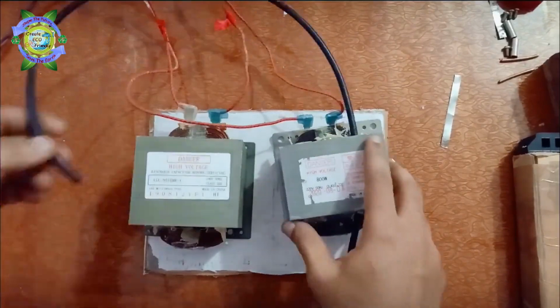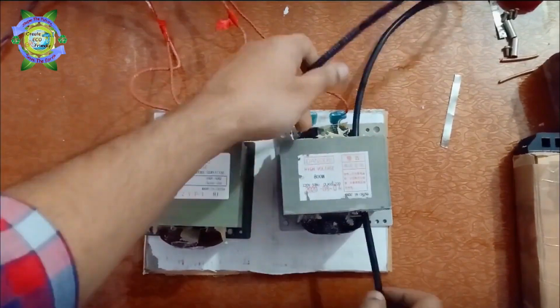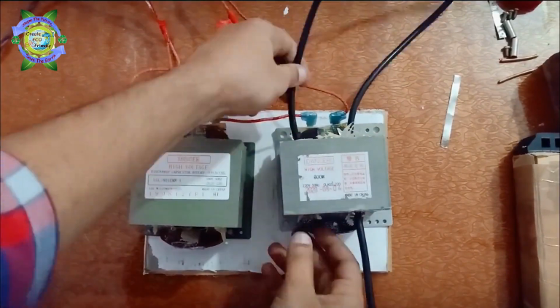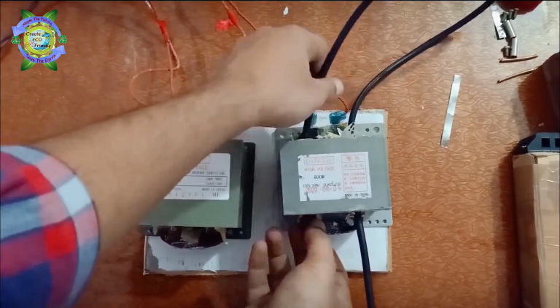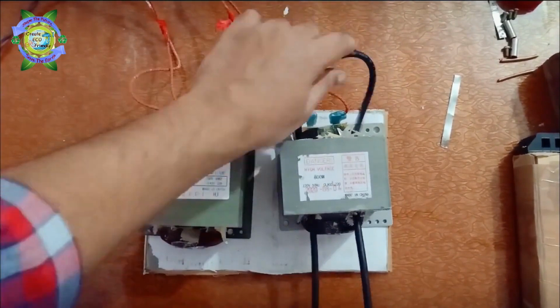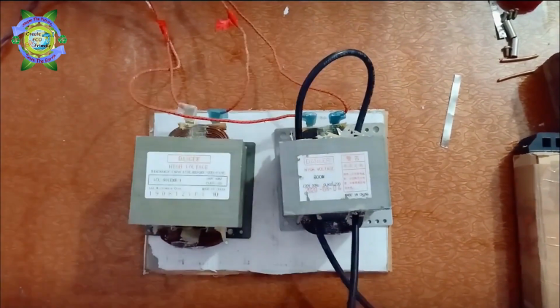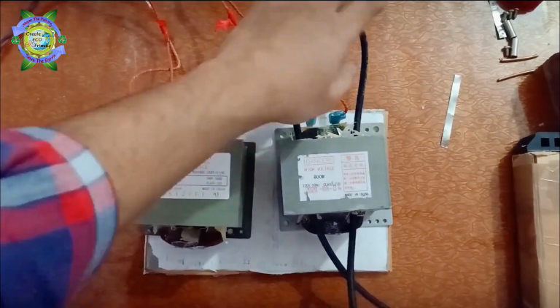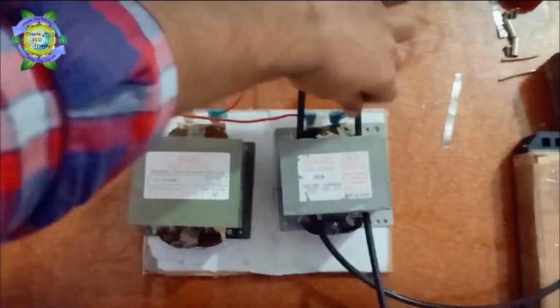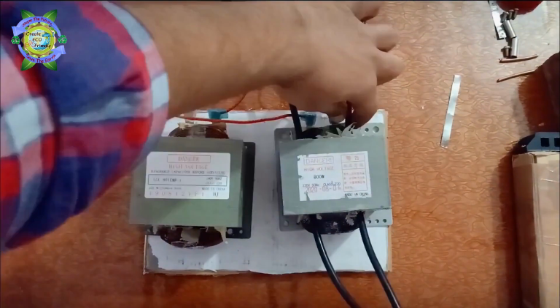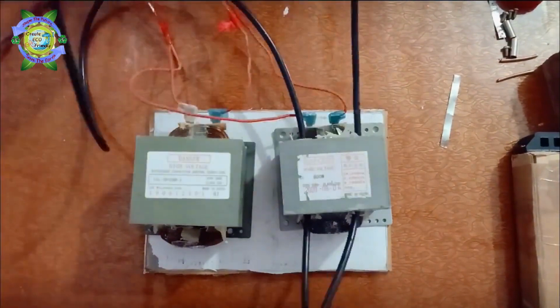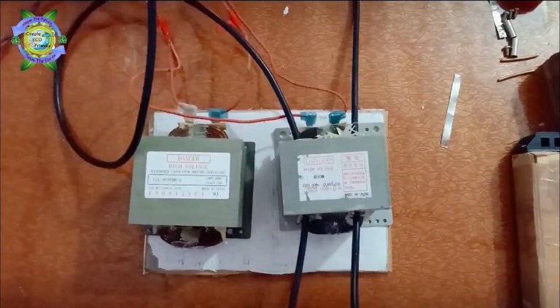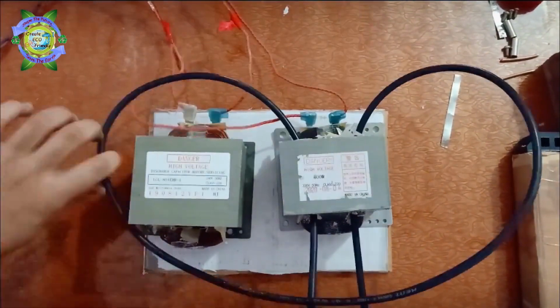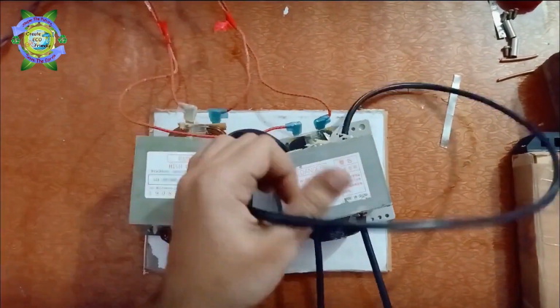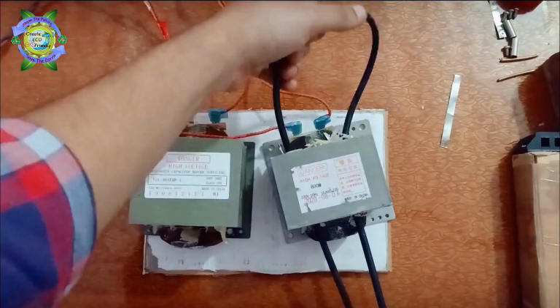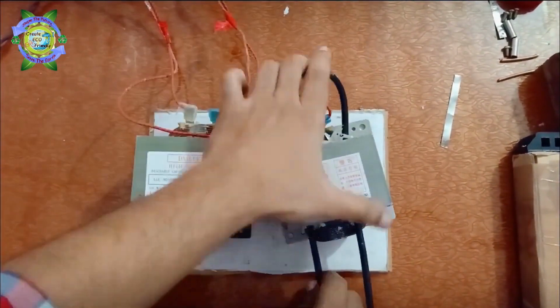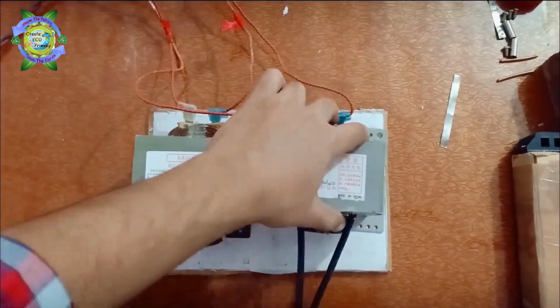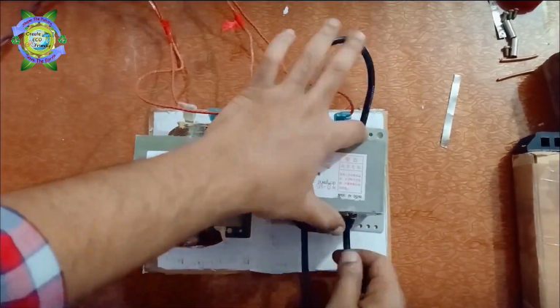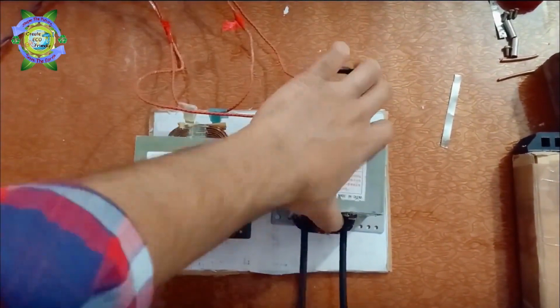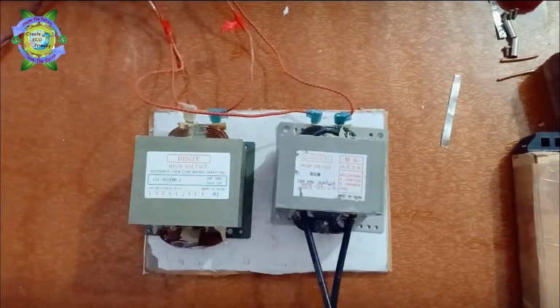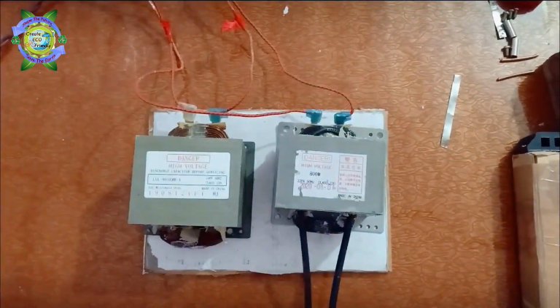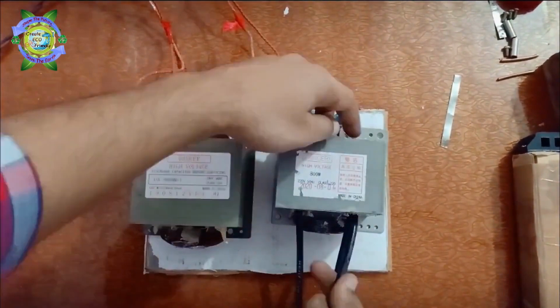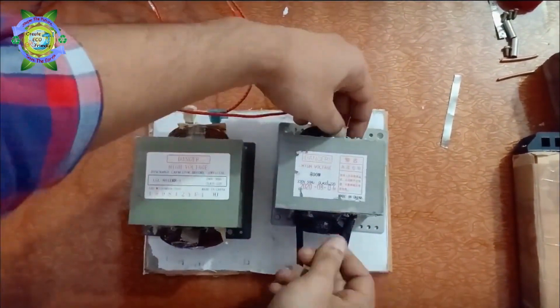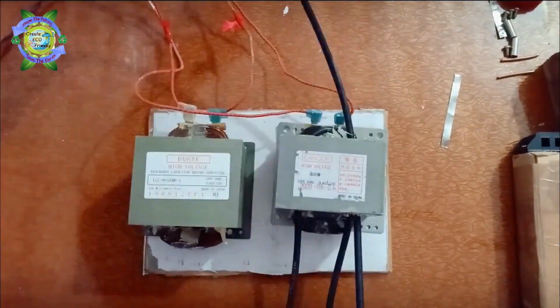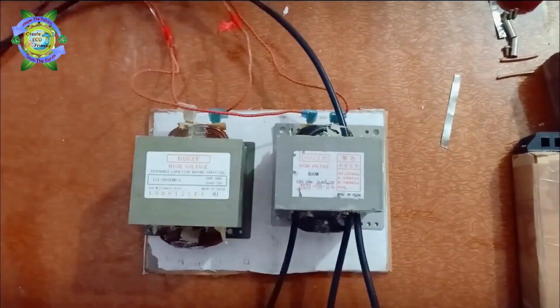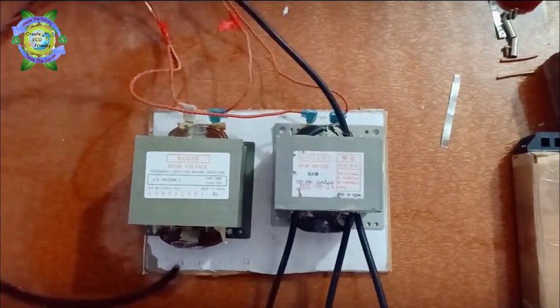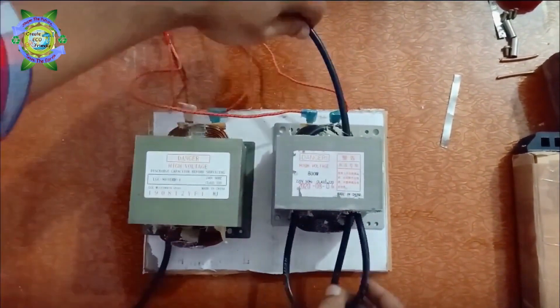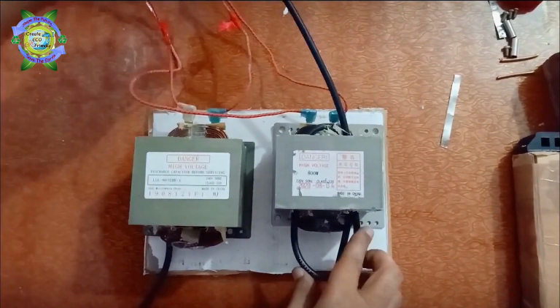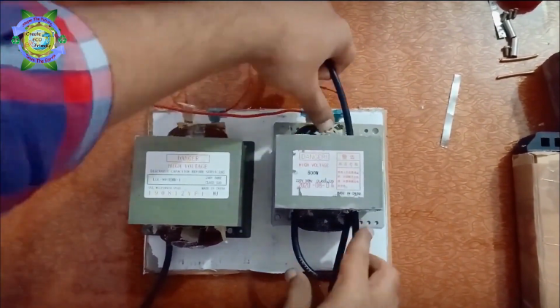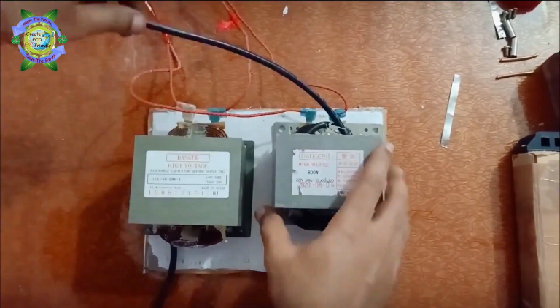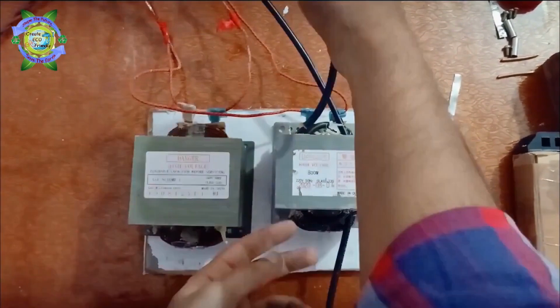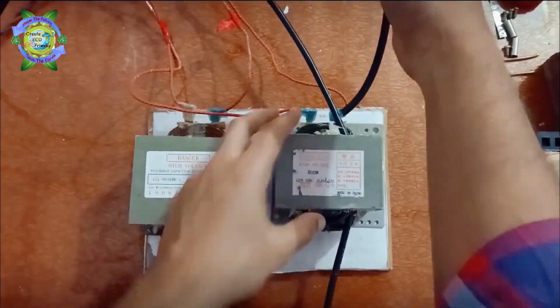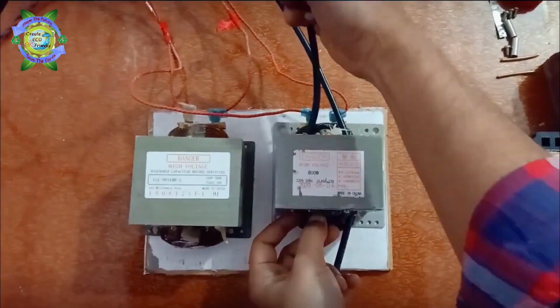In the next try, I use two transformers instead of one — both of them with primary coils in parallel, and secondary coils in series.